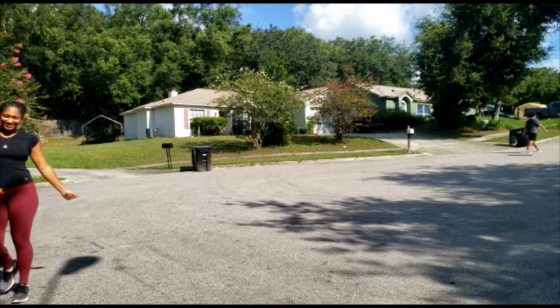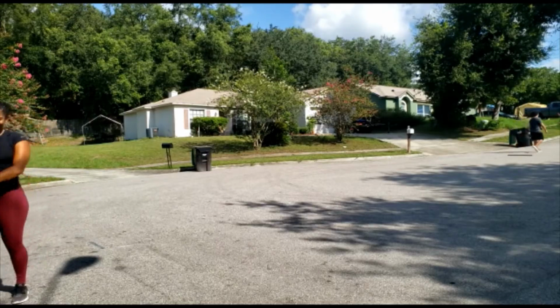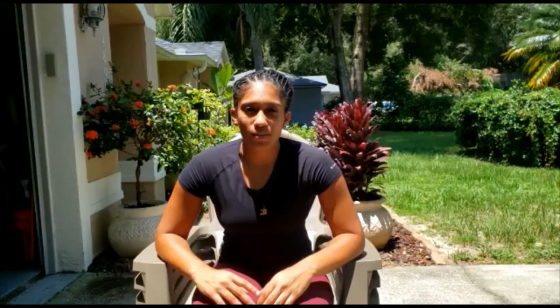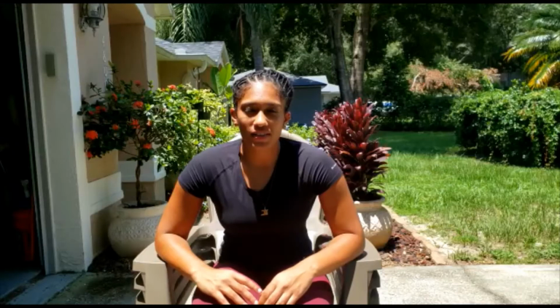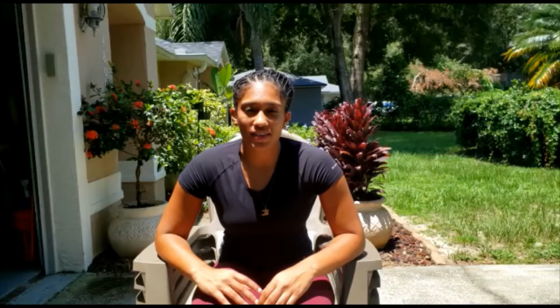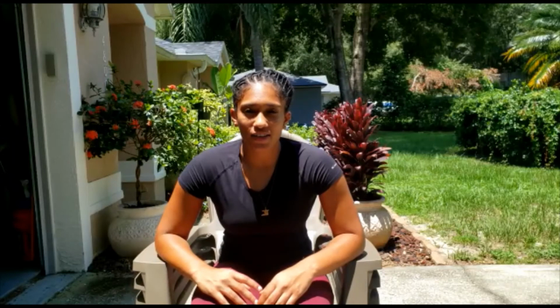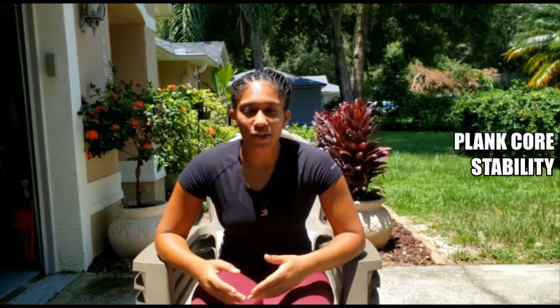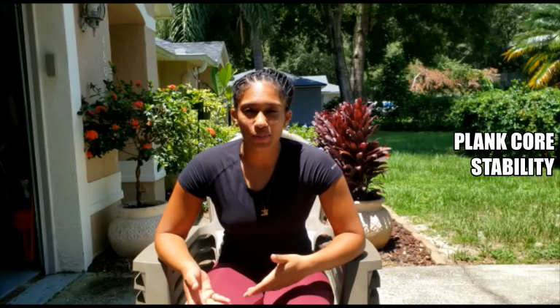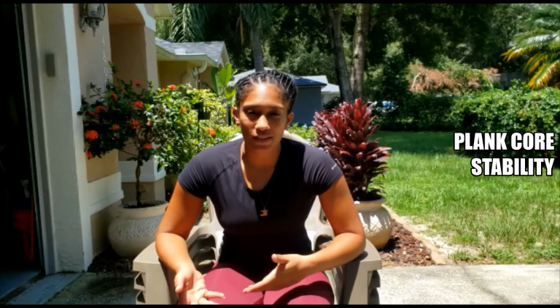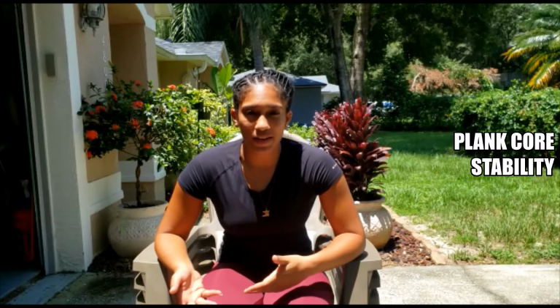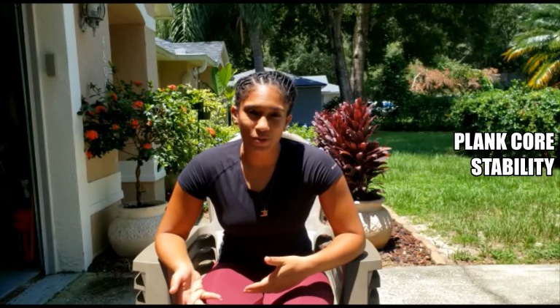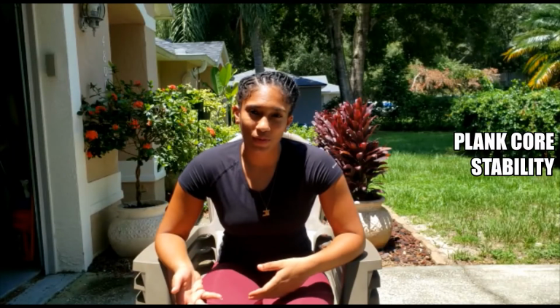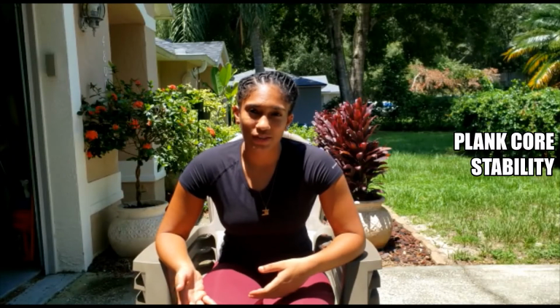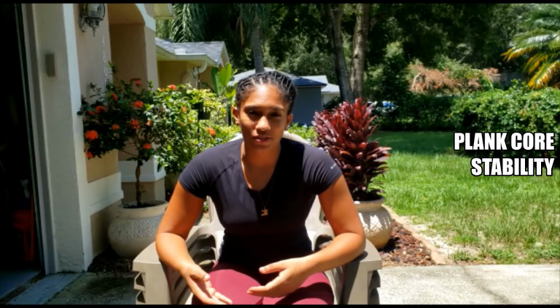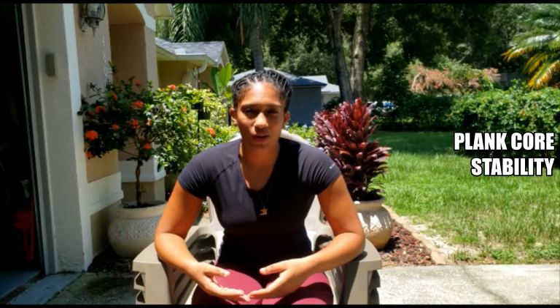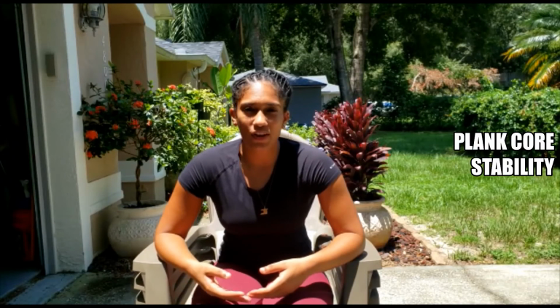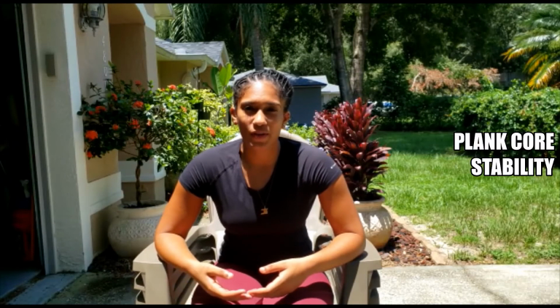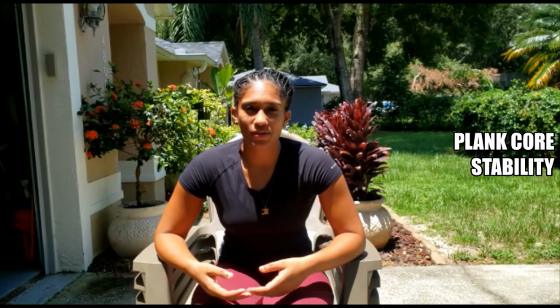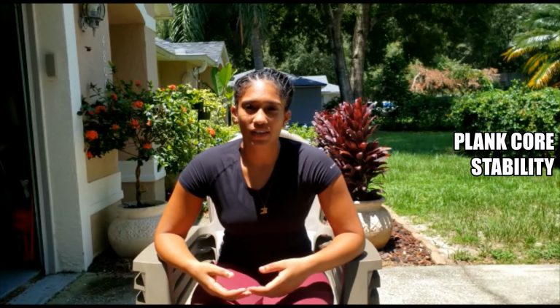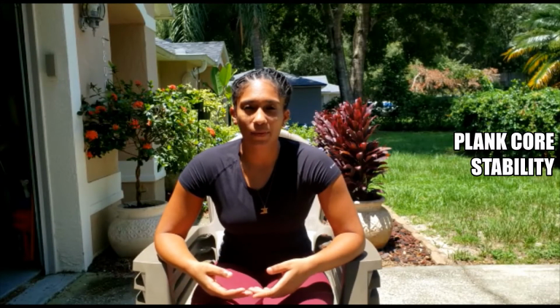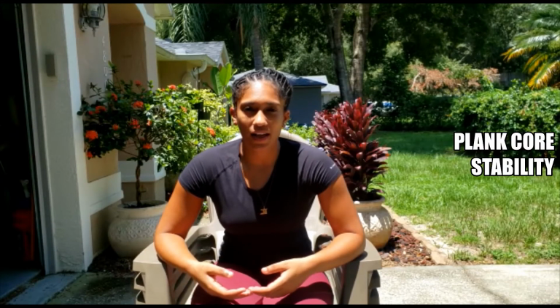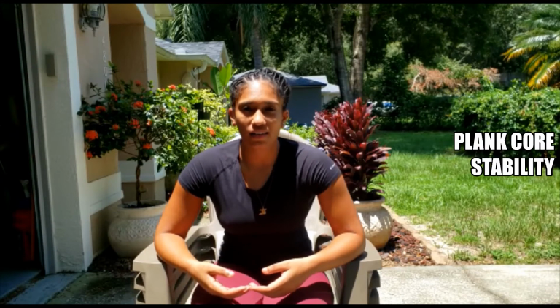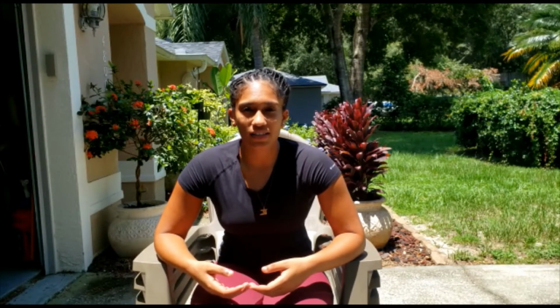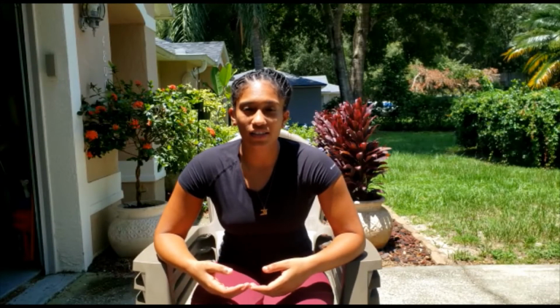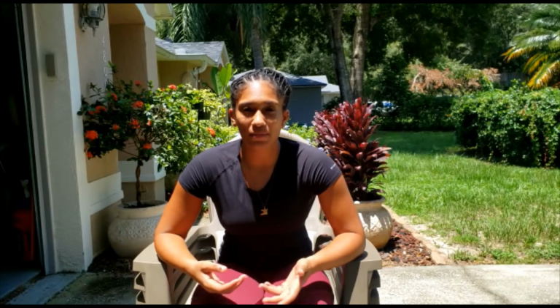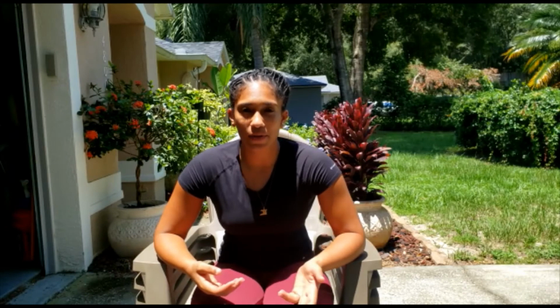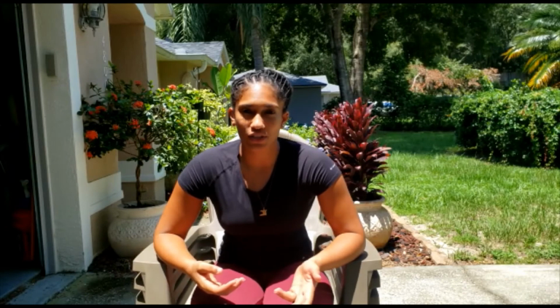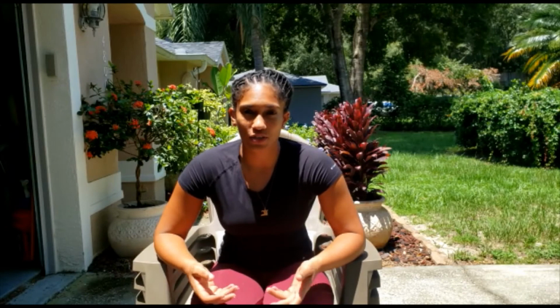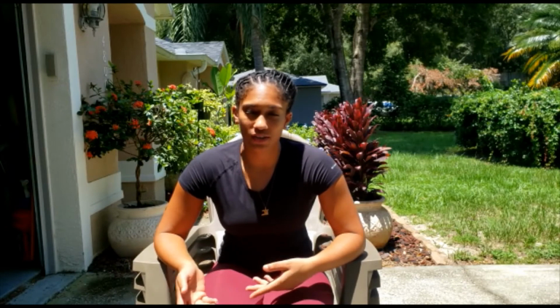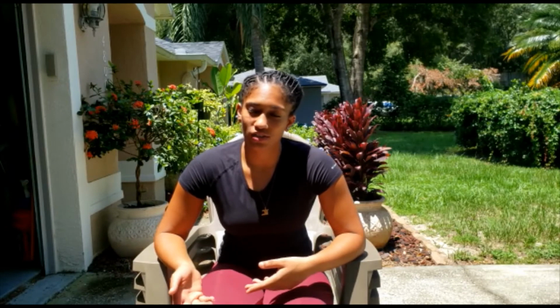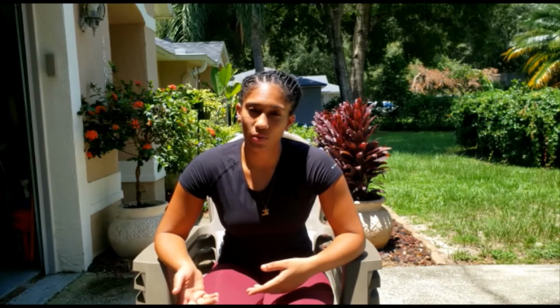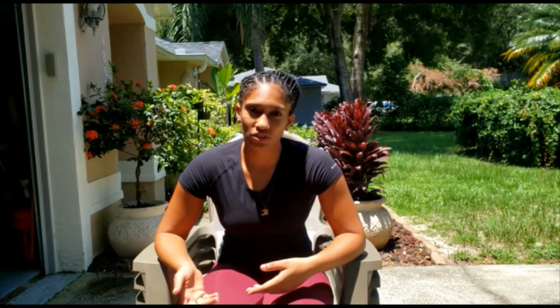Core stability has a huge part to play in swimming, so today we're going to be using a plank since it can be measured using a stopwatch.